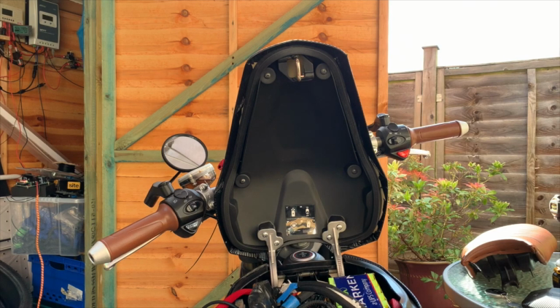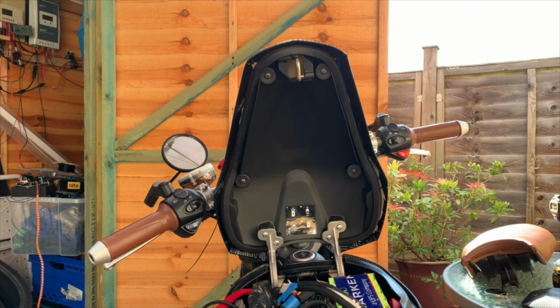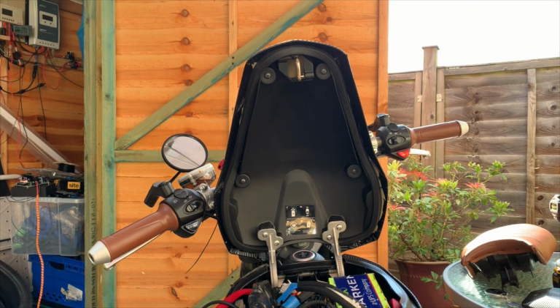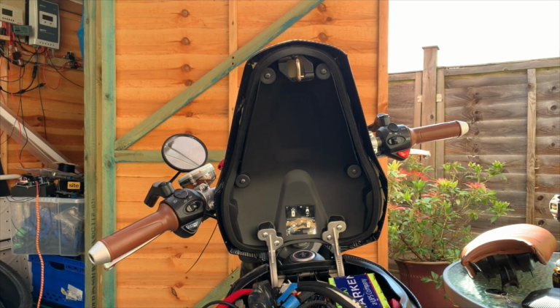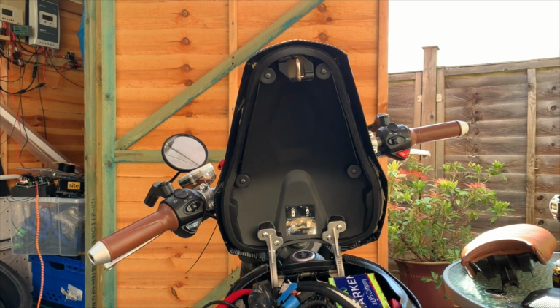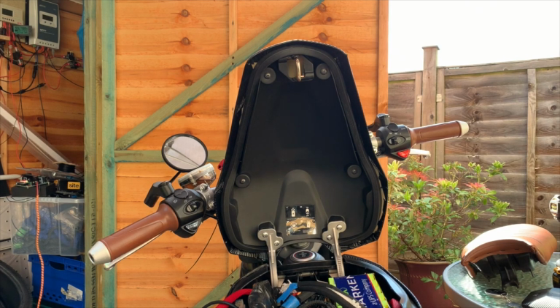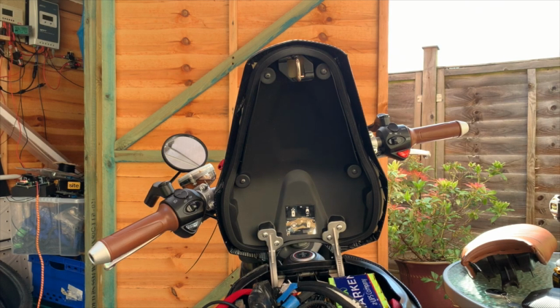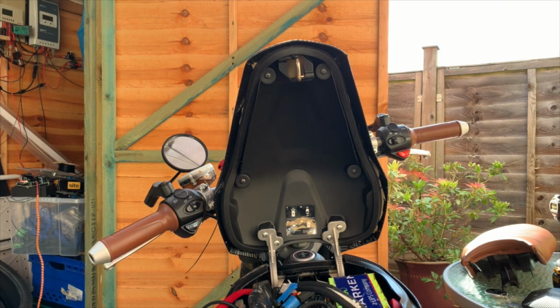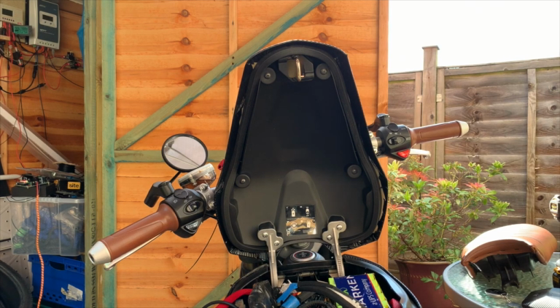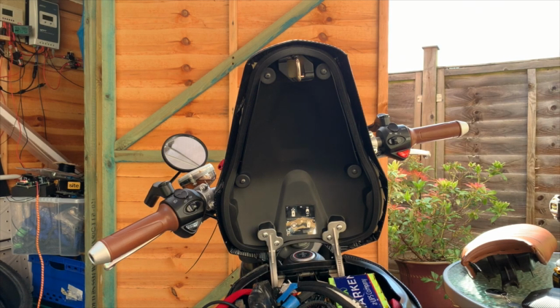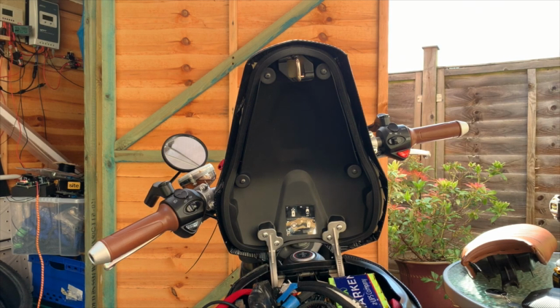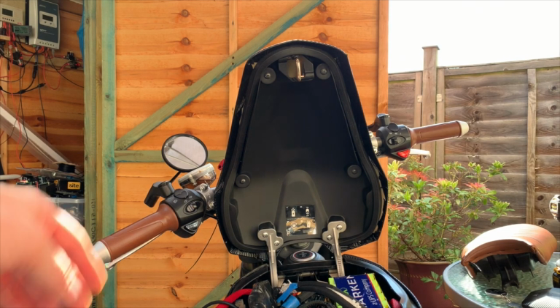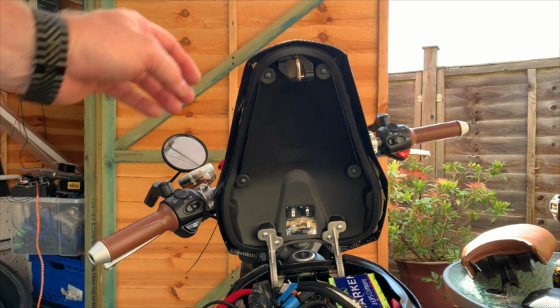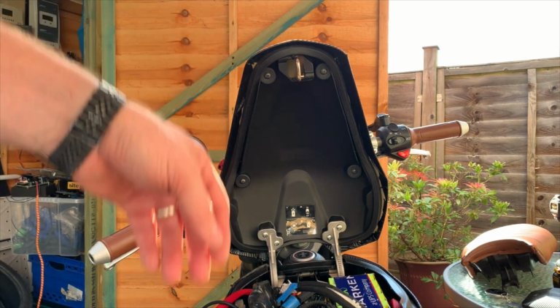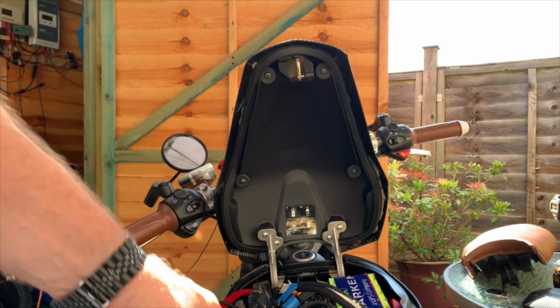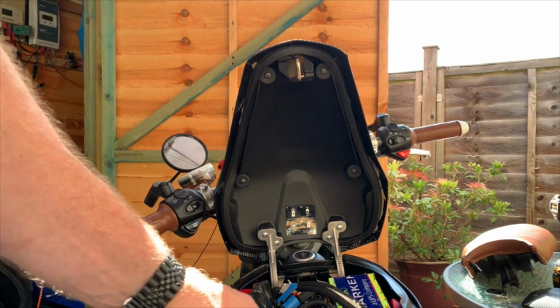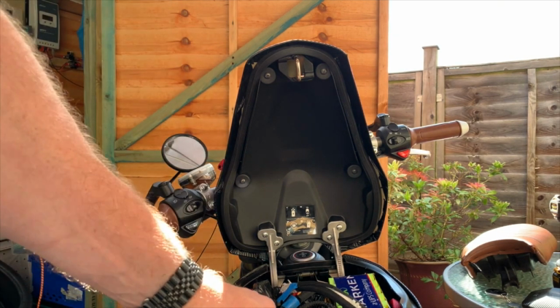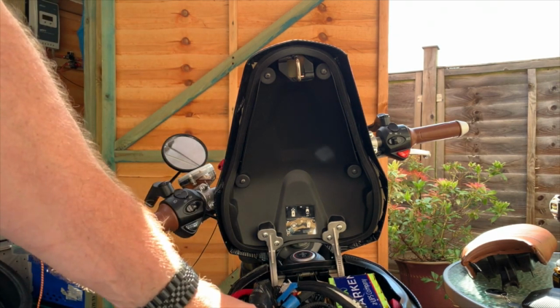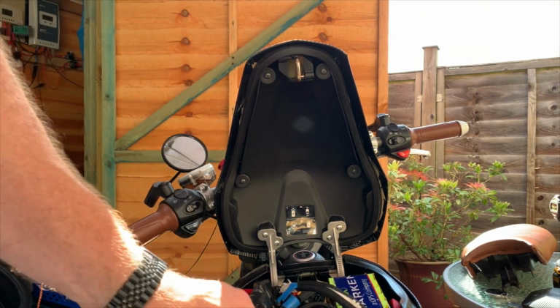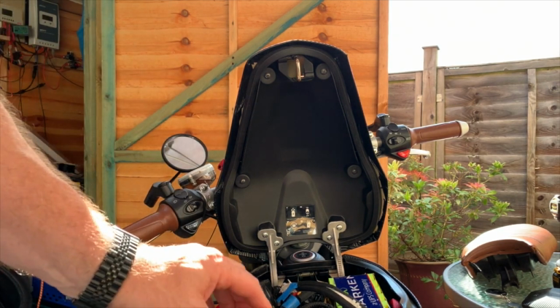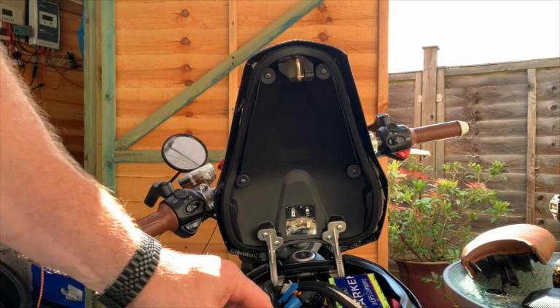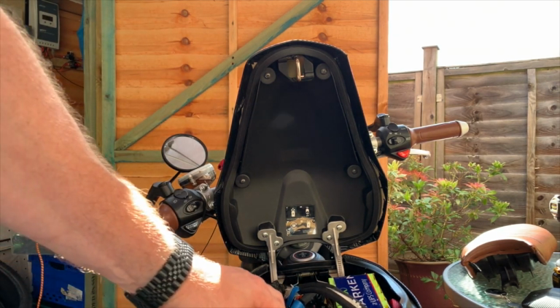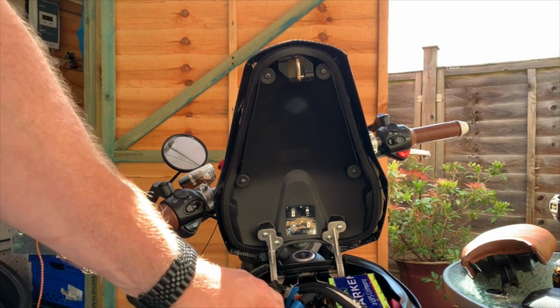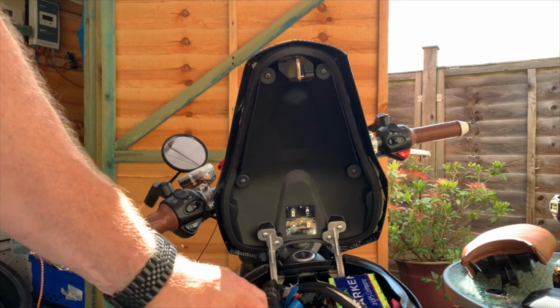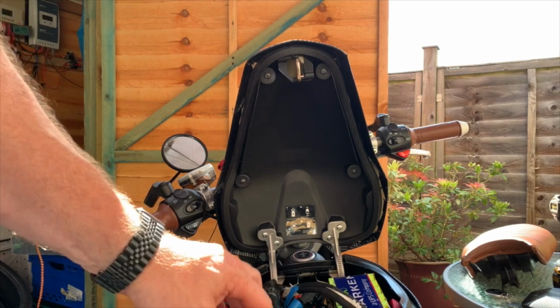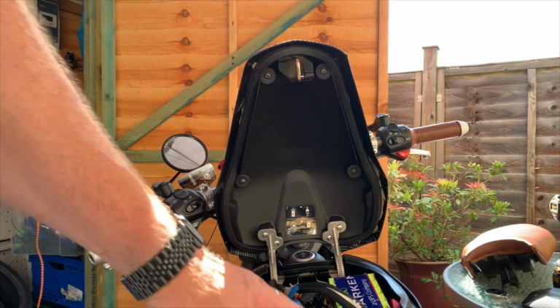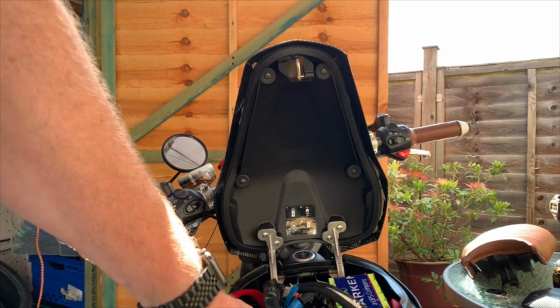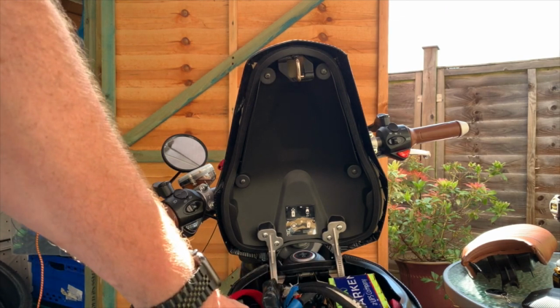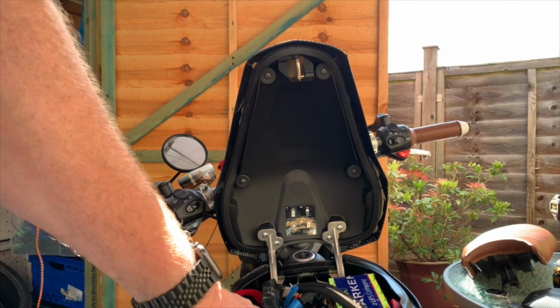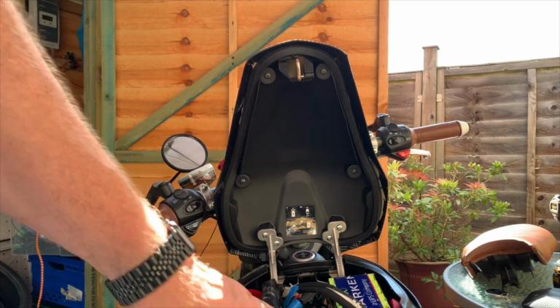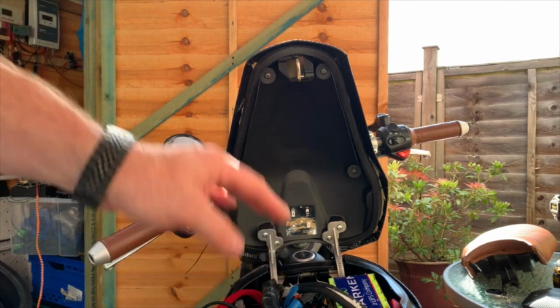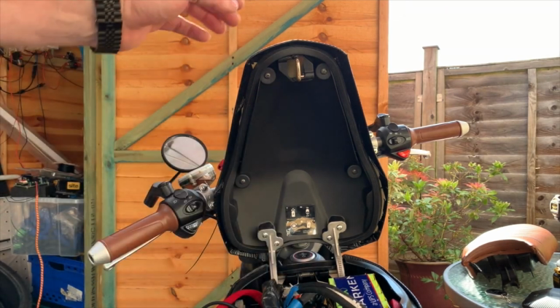Someone commented saying, well, you don't need a circuit breaker, you just want a fuse.